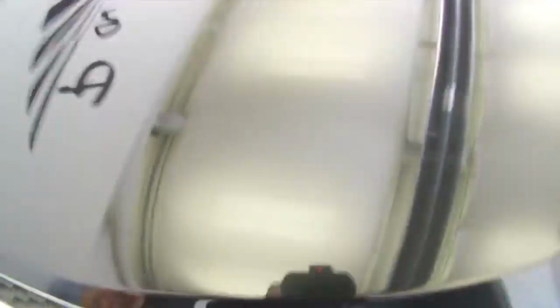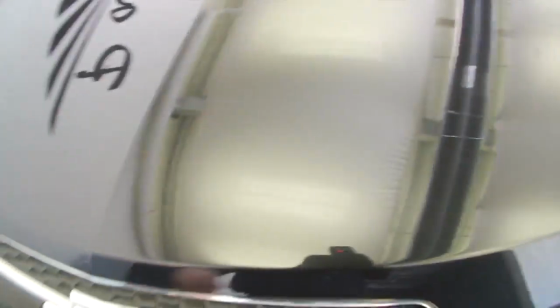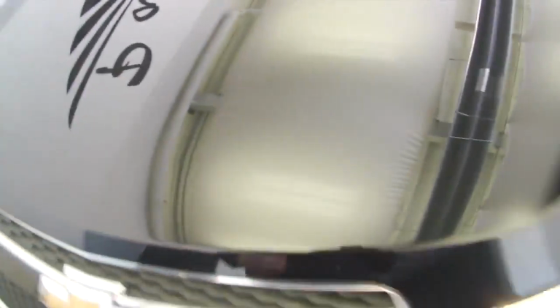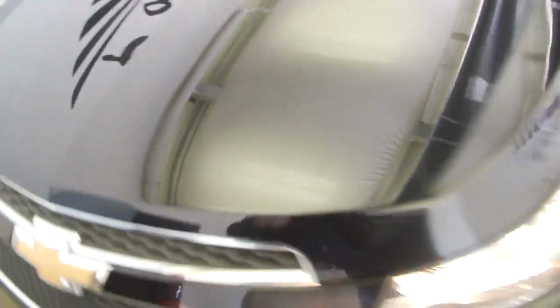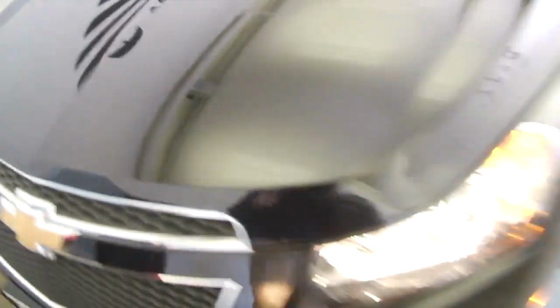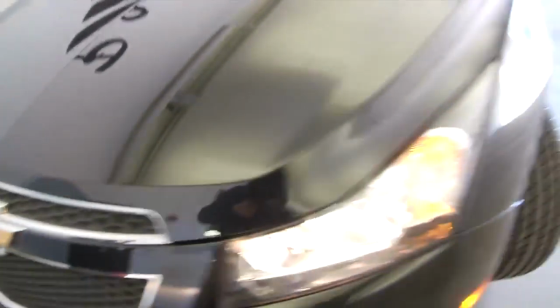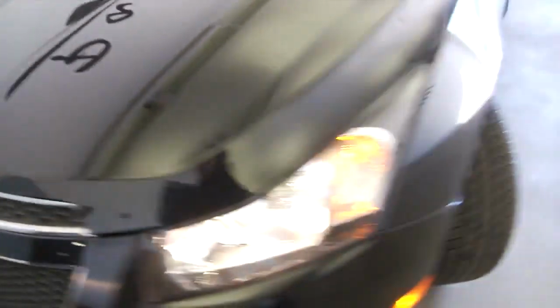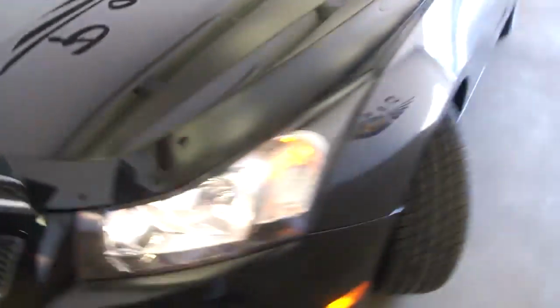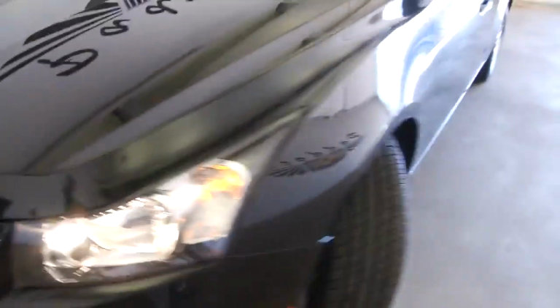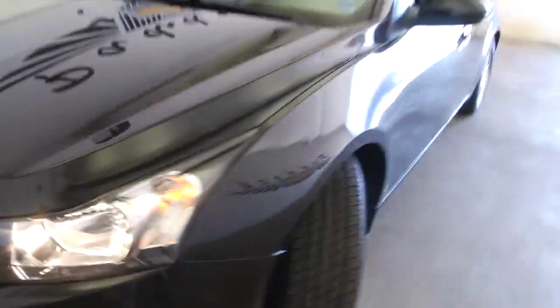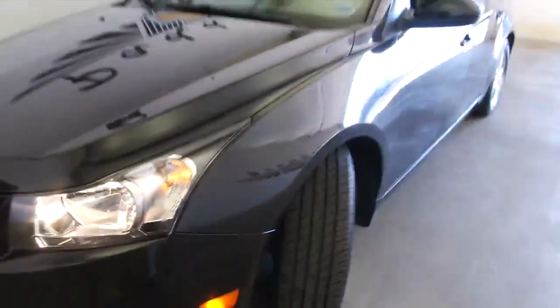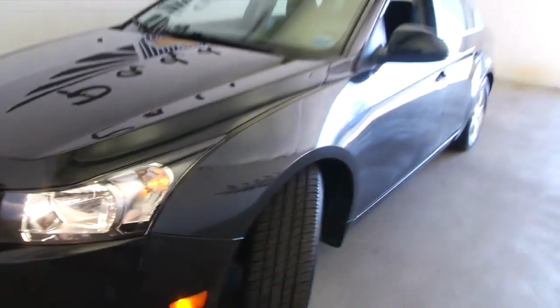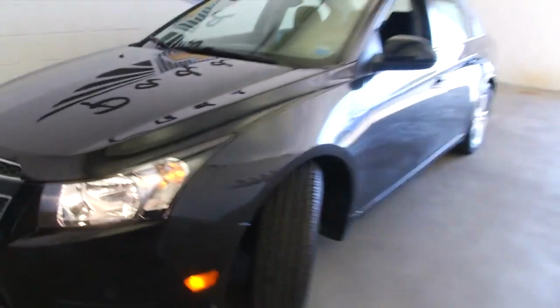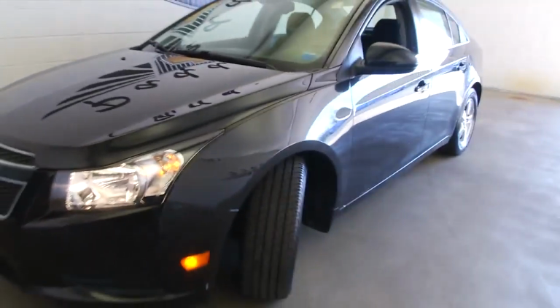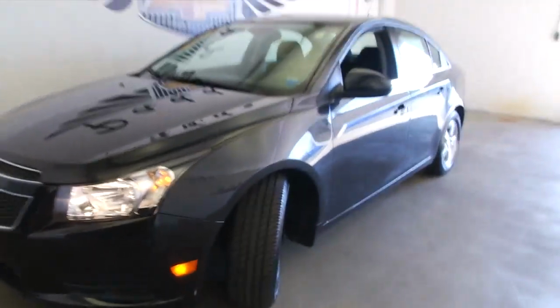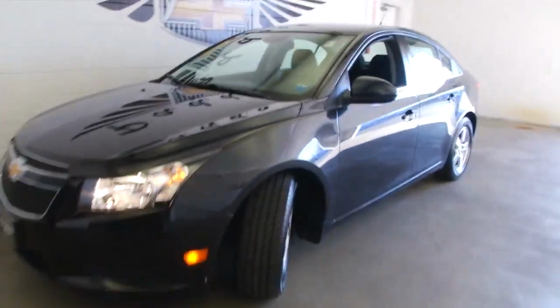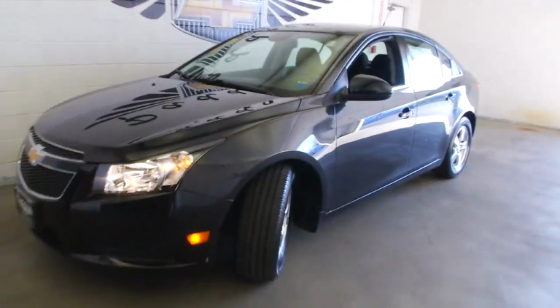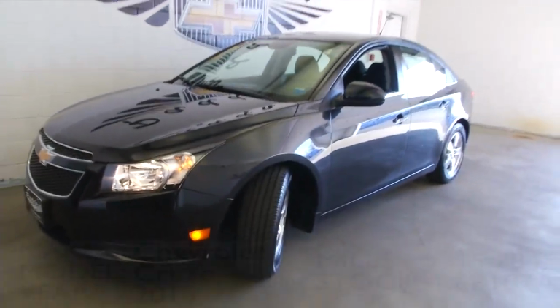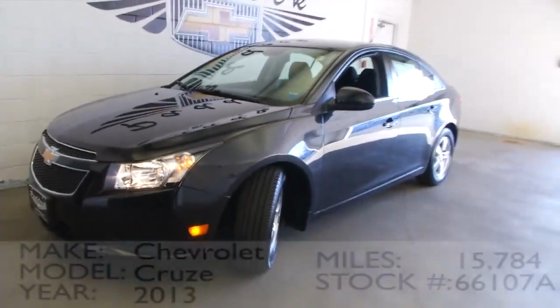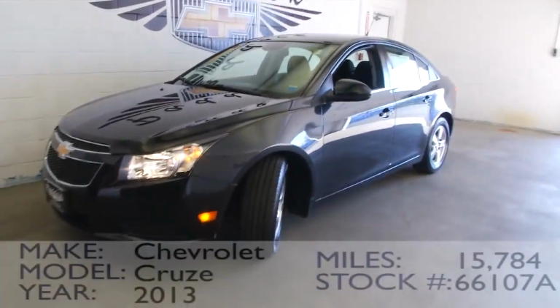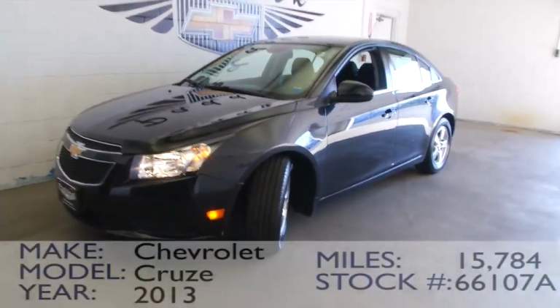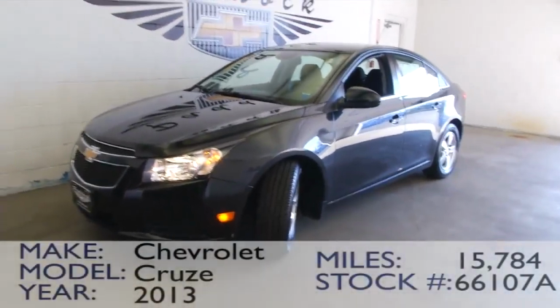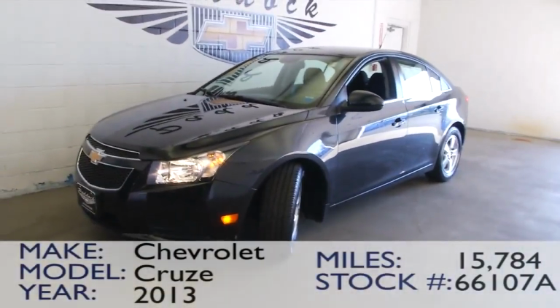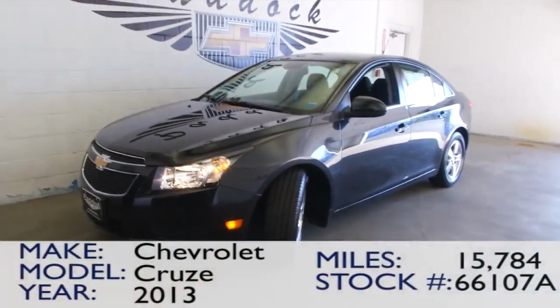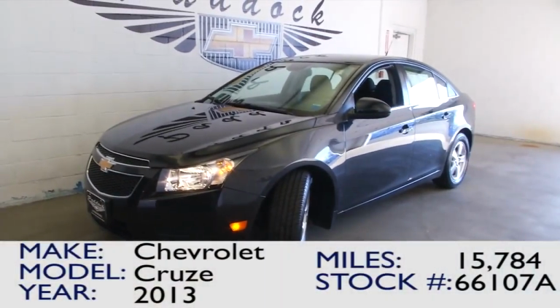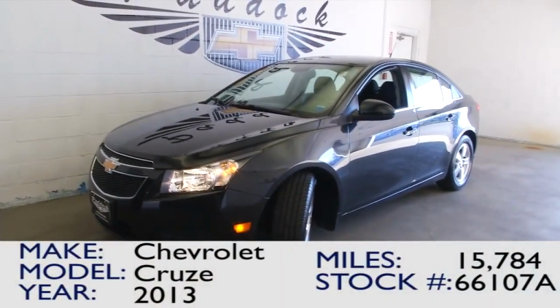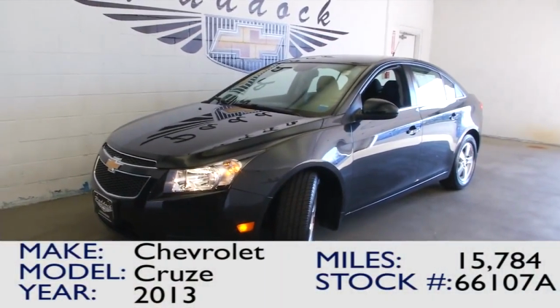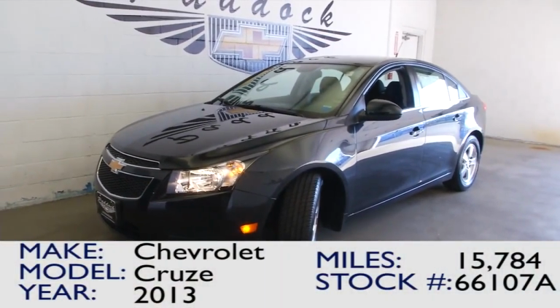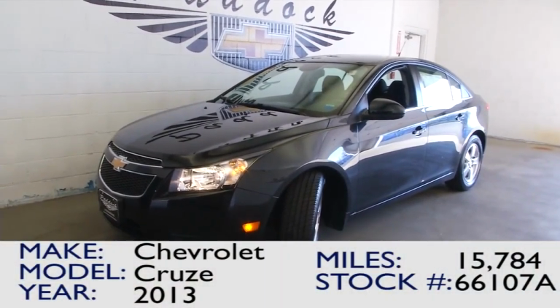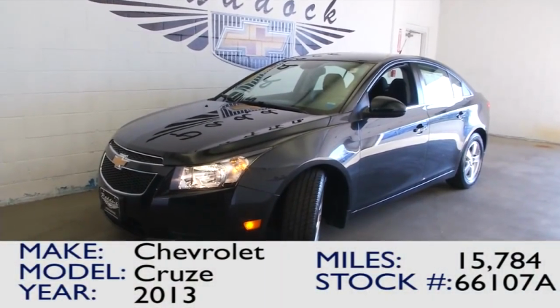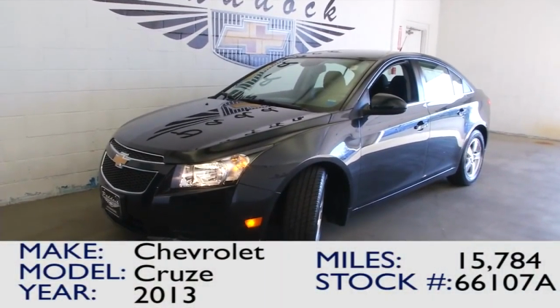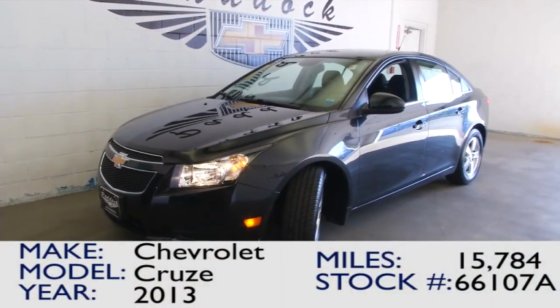If you'd like to find out more about this 2013 Cruze, give us a call at 876-0945.